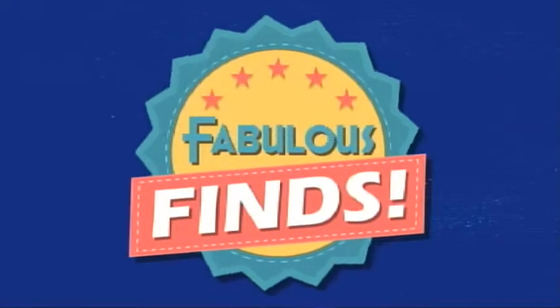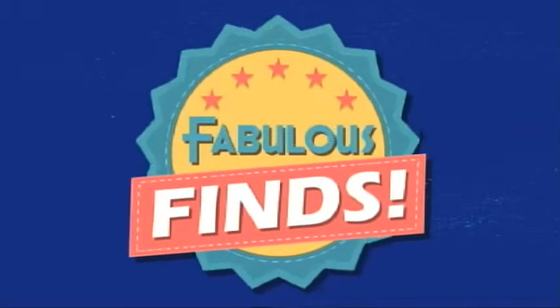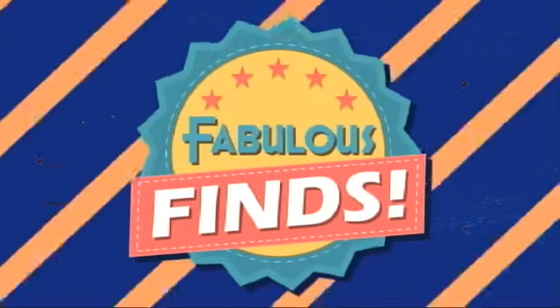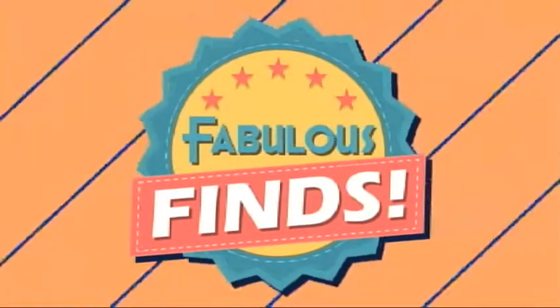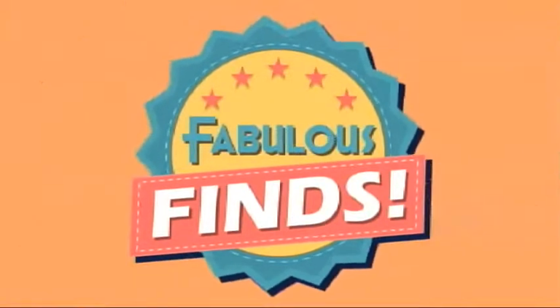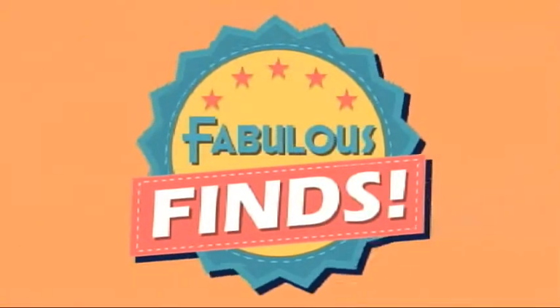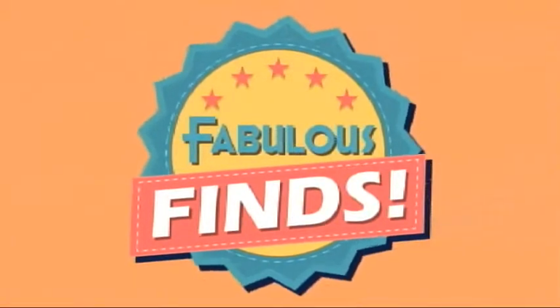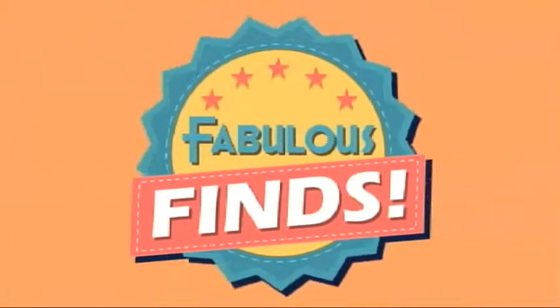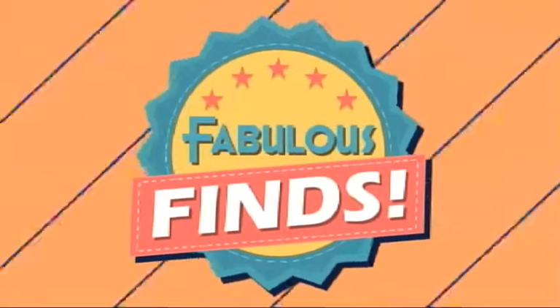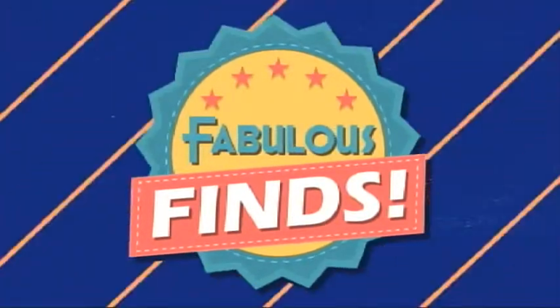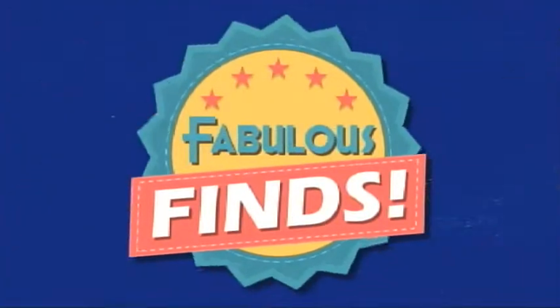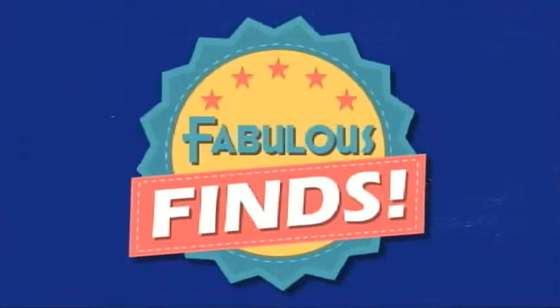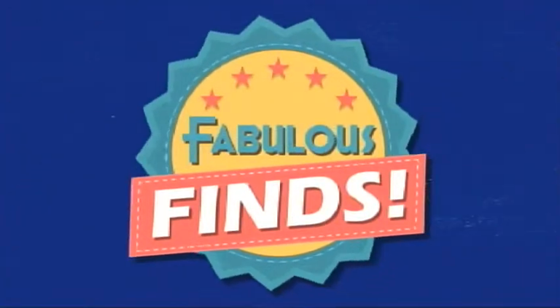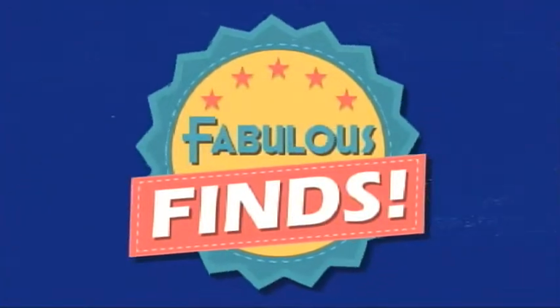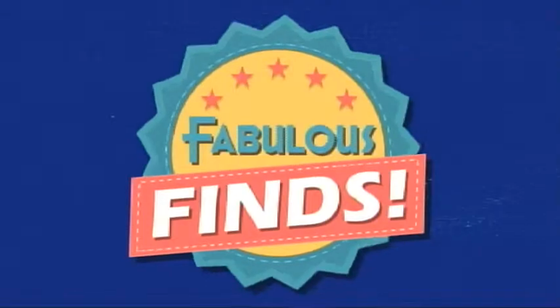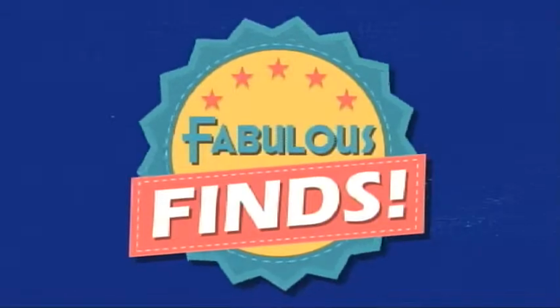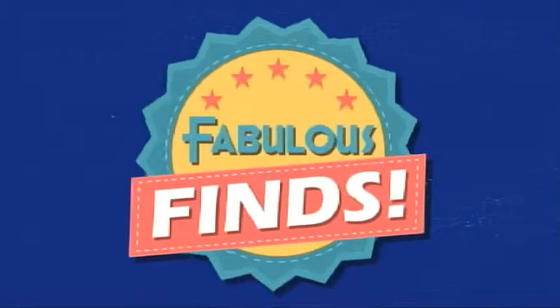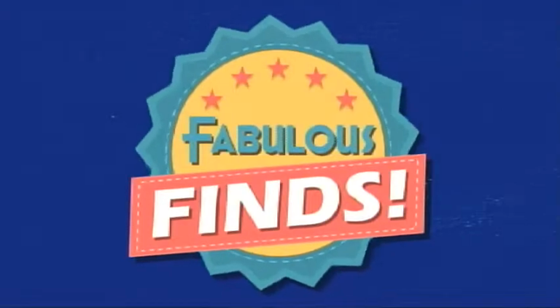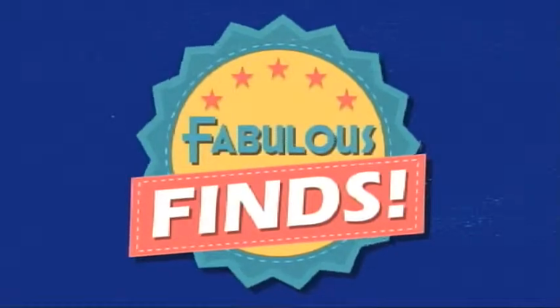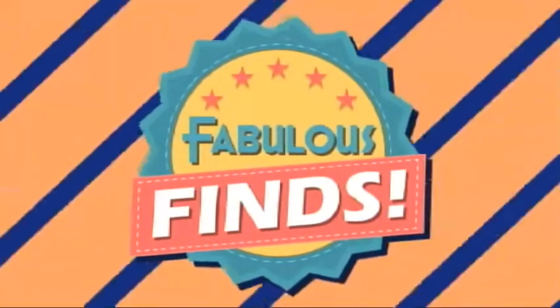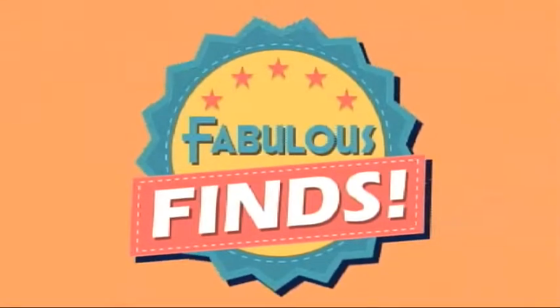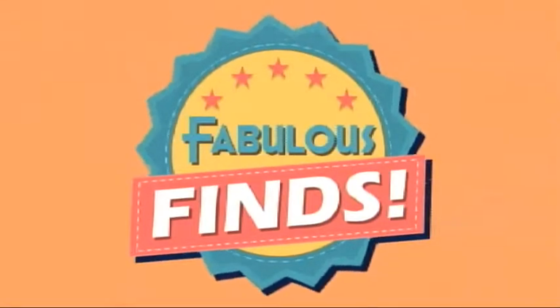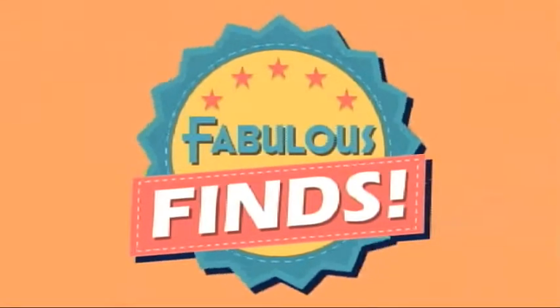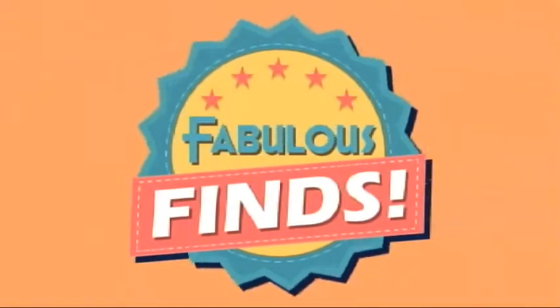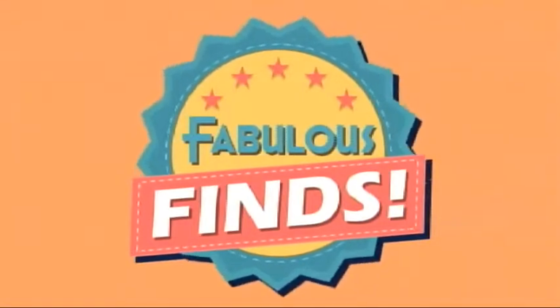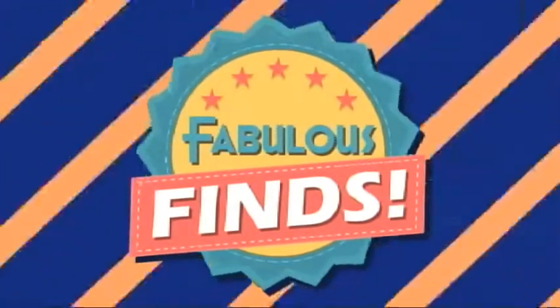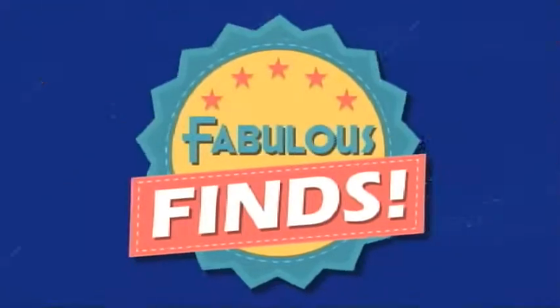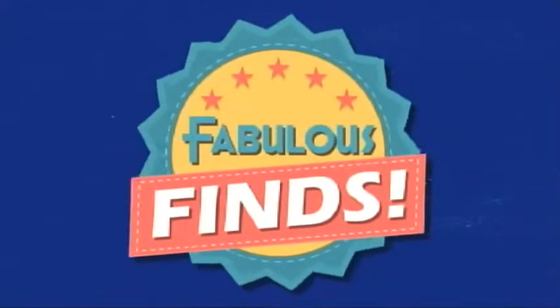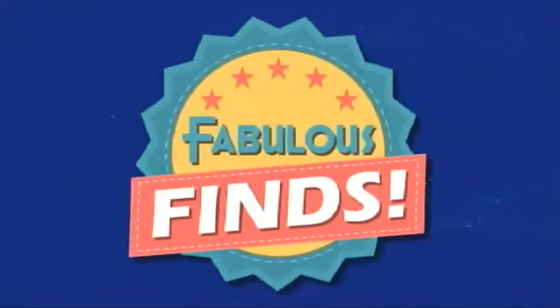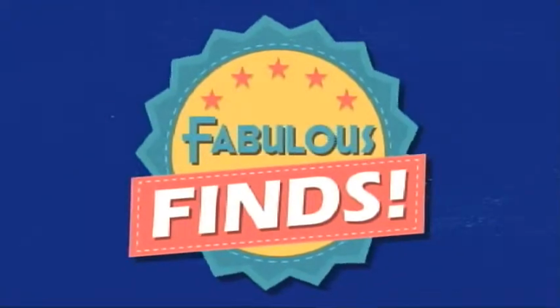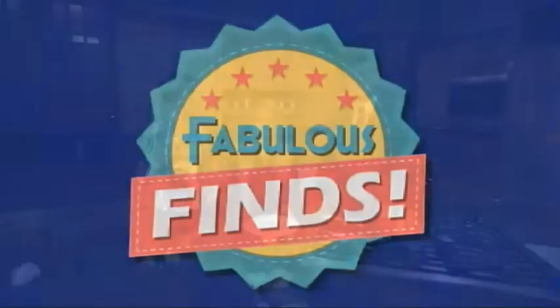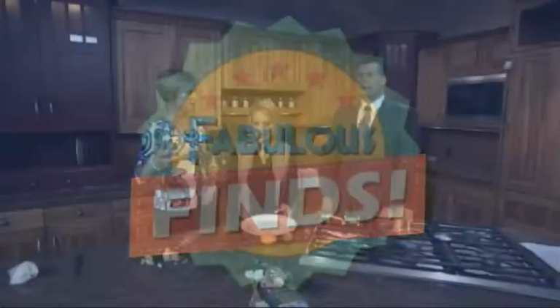Fabulous Finds Friday! We find some things that we love and we share, and you have a chance to win. Exactly.